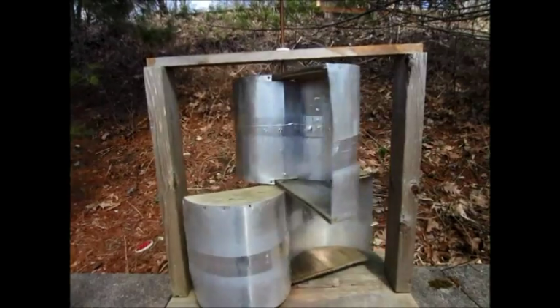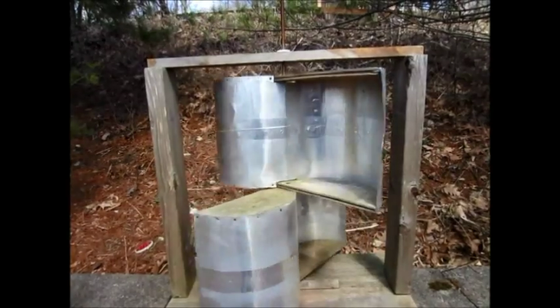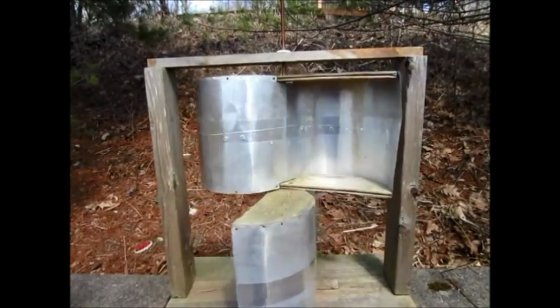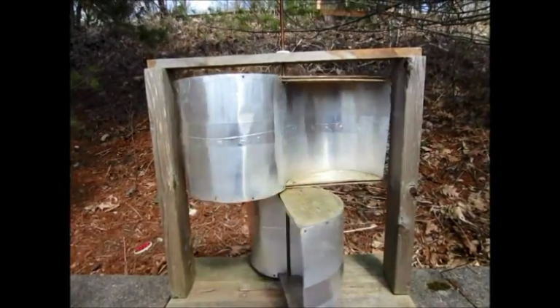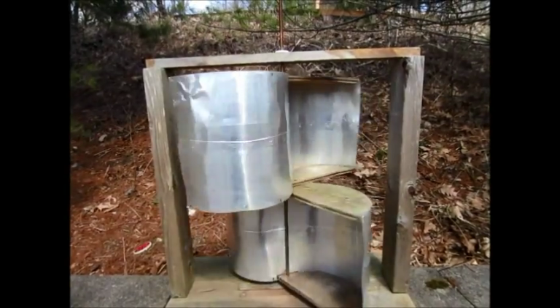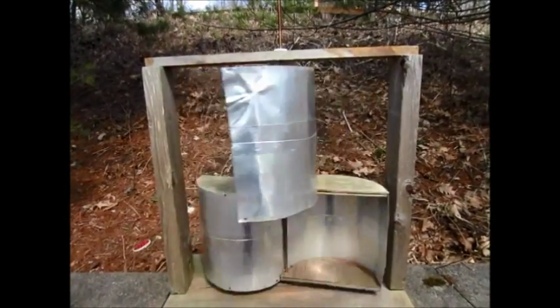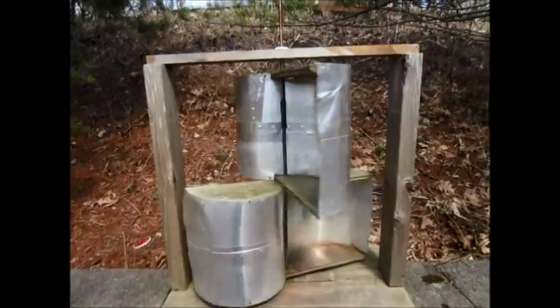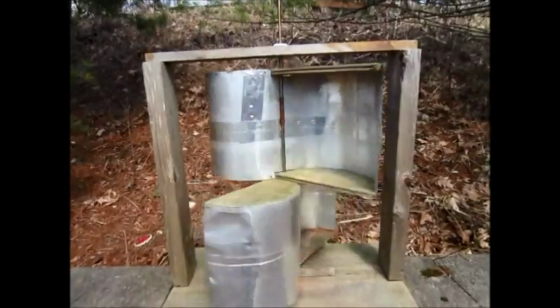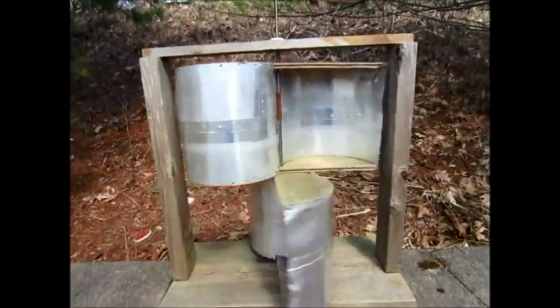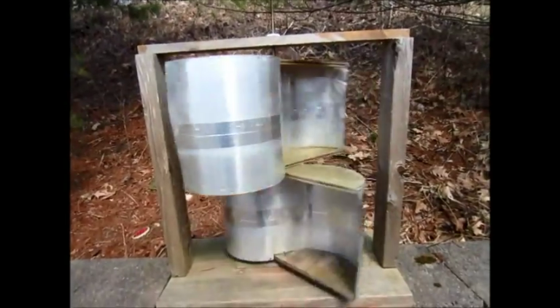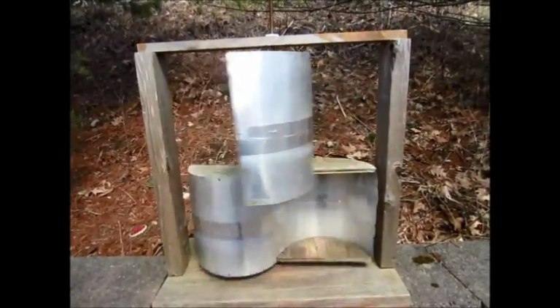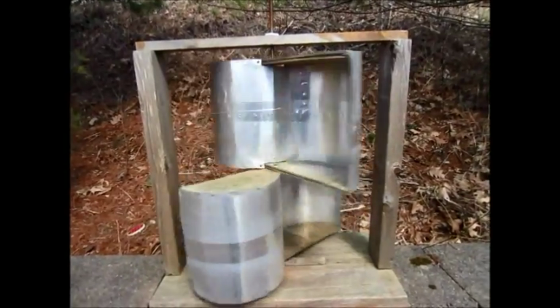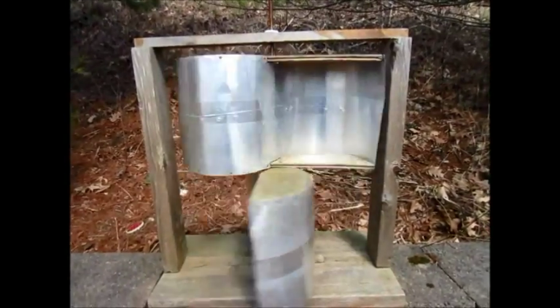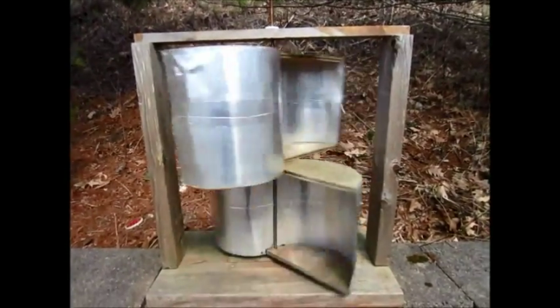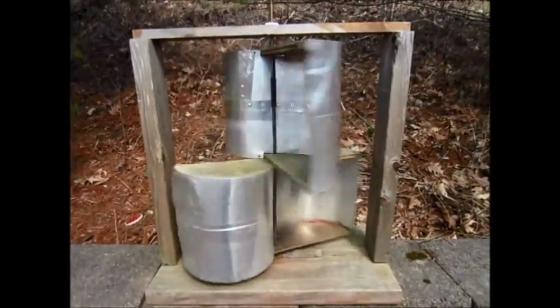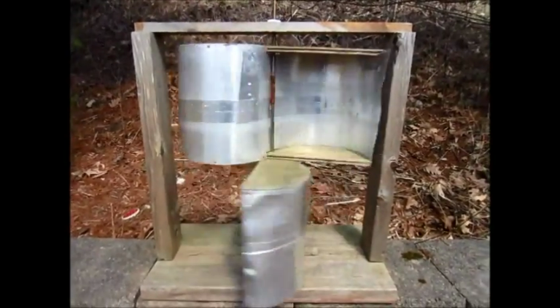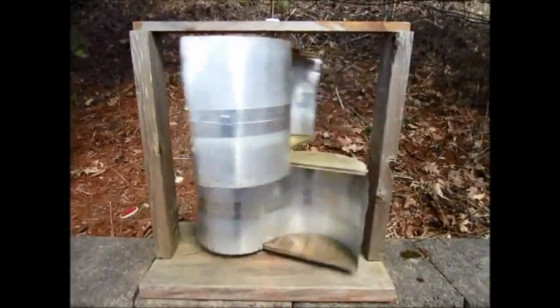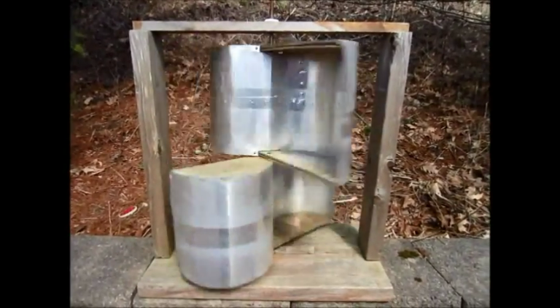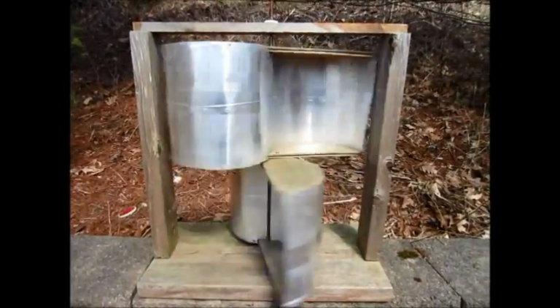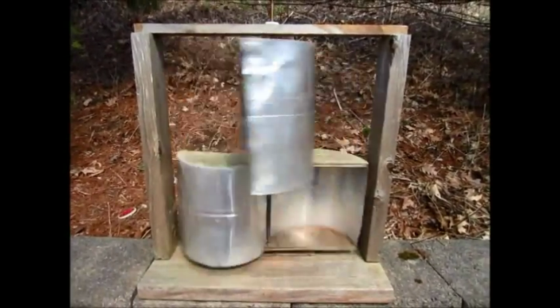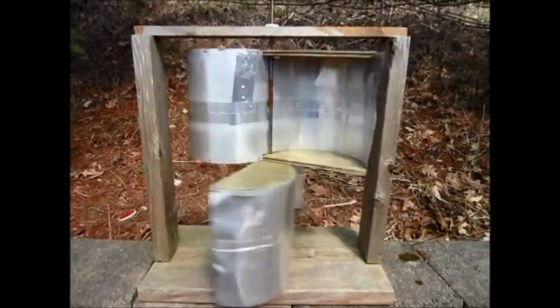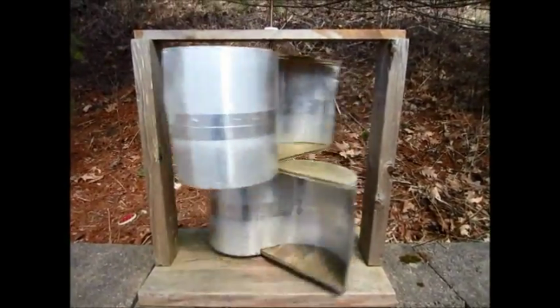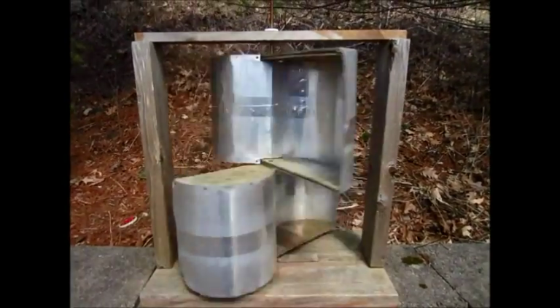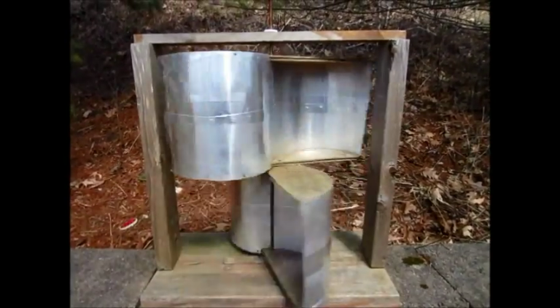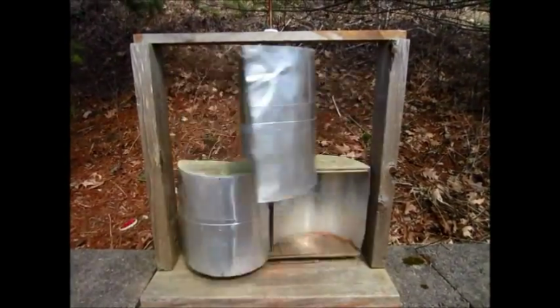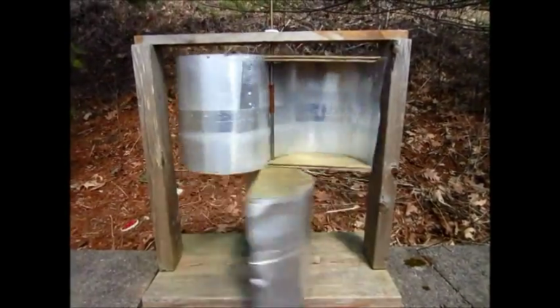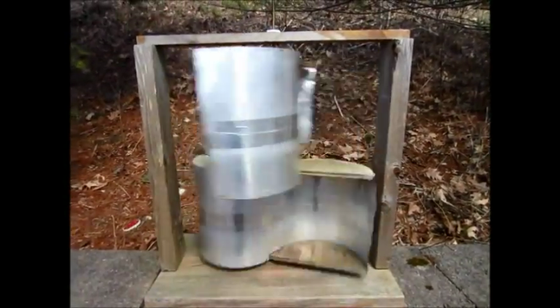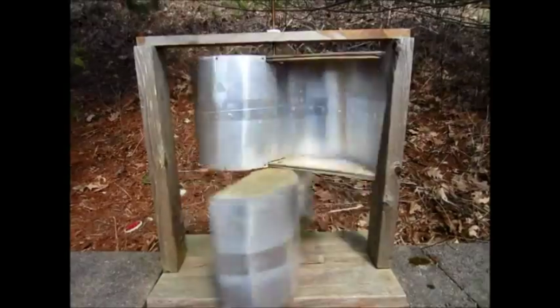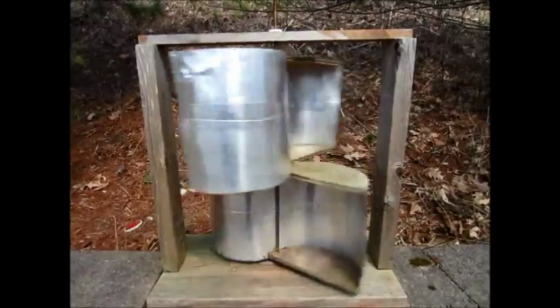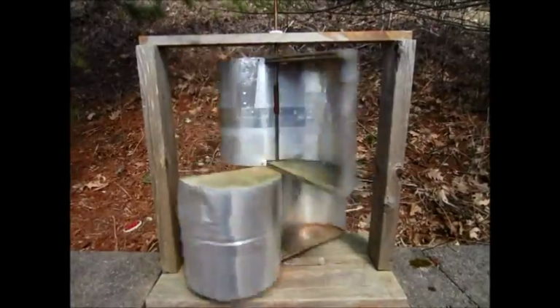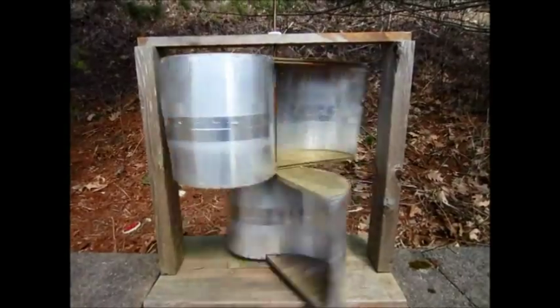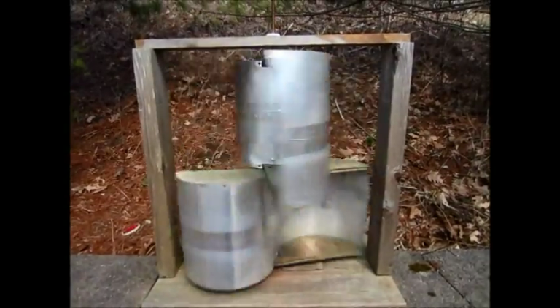Hello, this is MakerJ101 and here's a little wind turbine I made. I made this probably when I was about 12 — that would have been 2007.